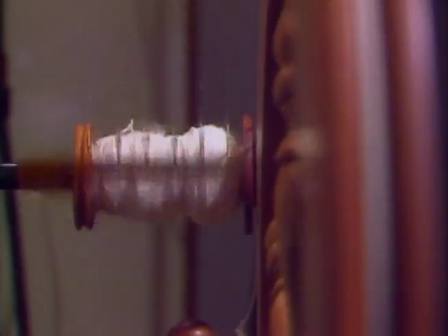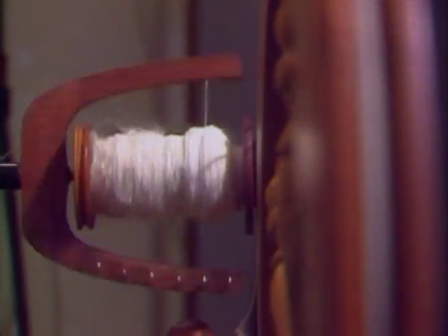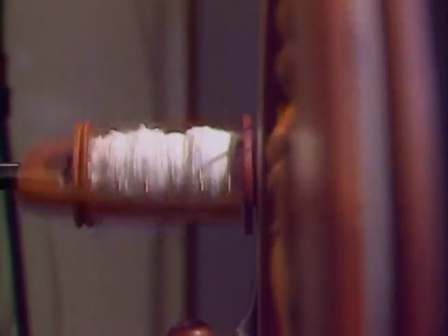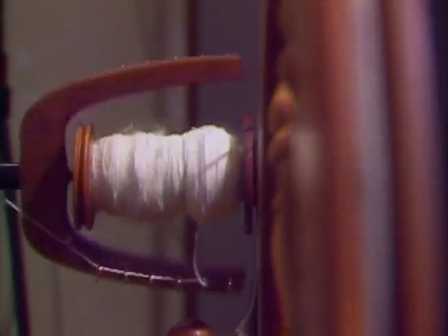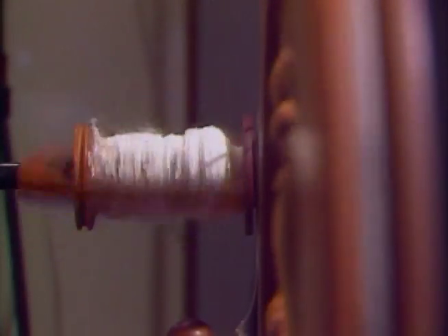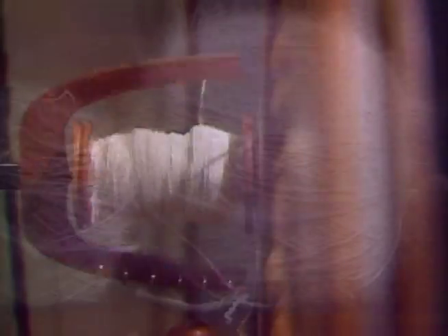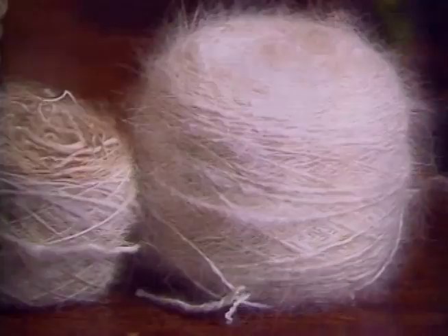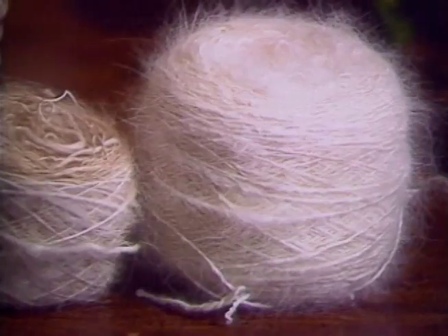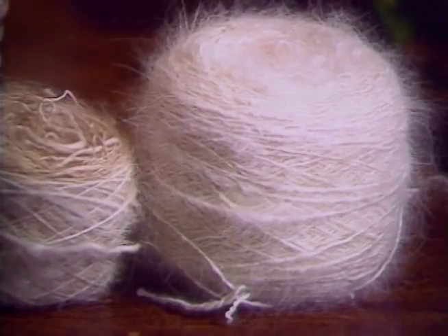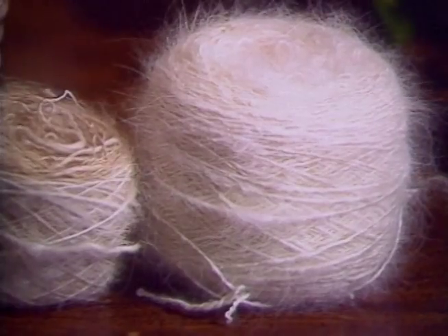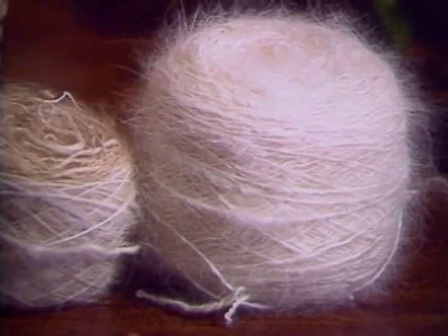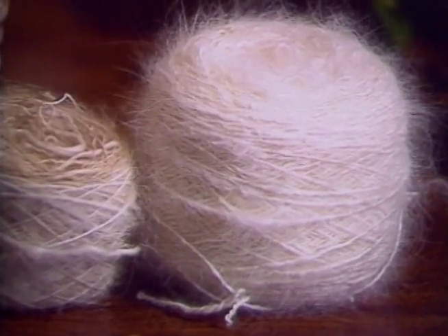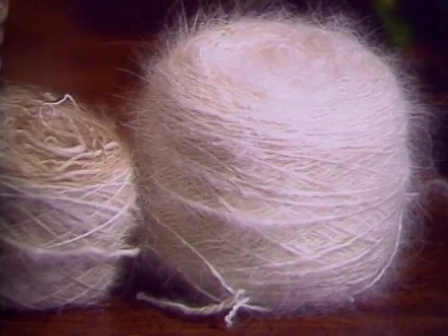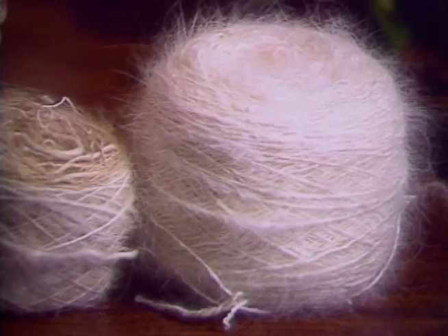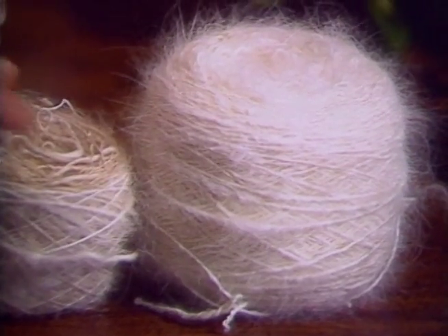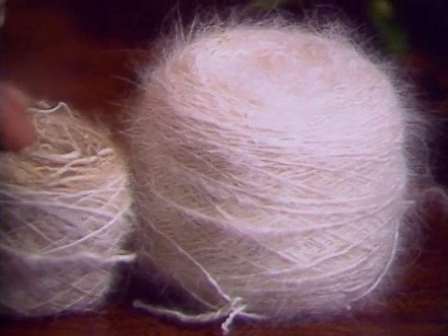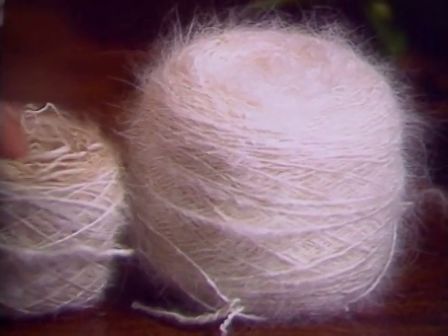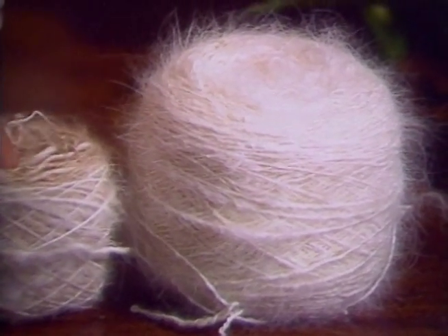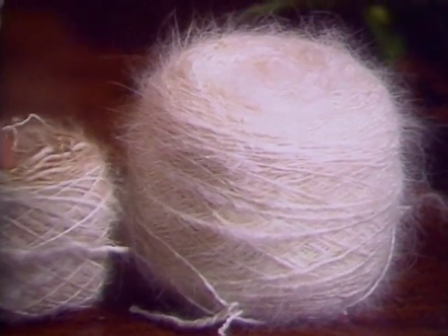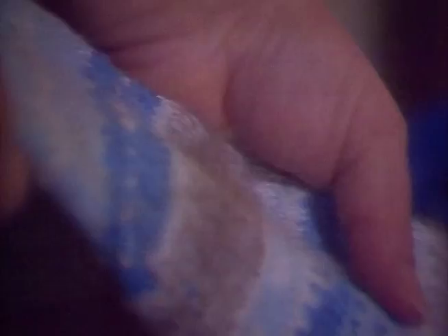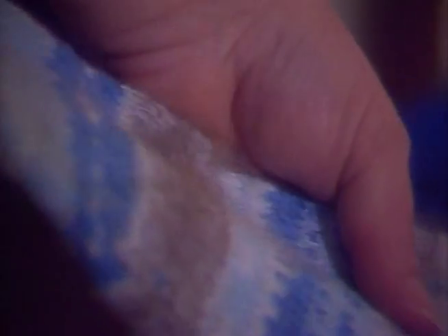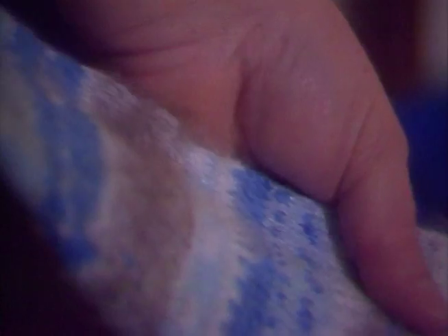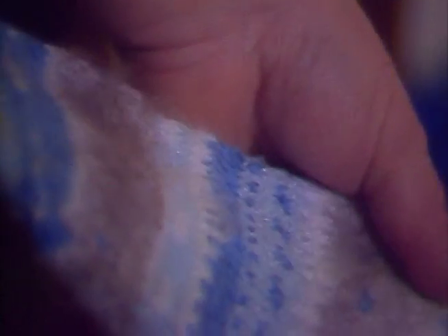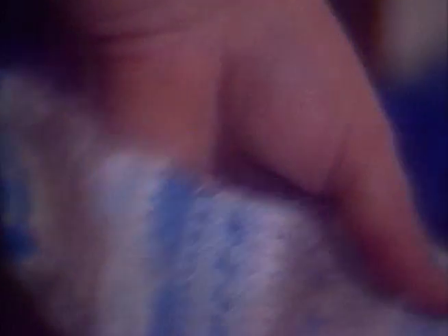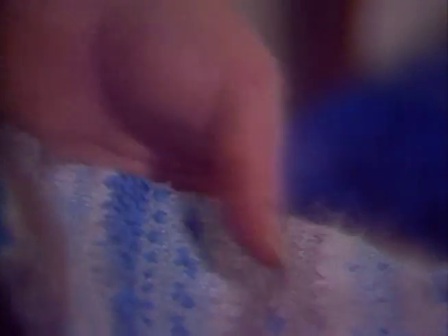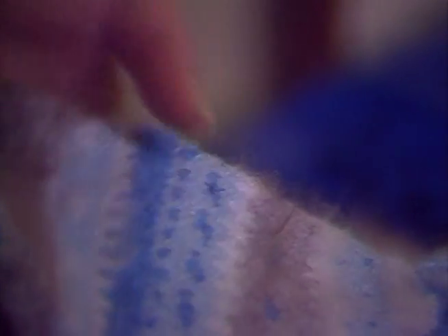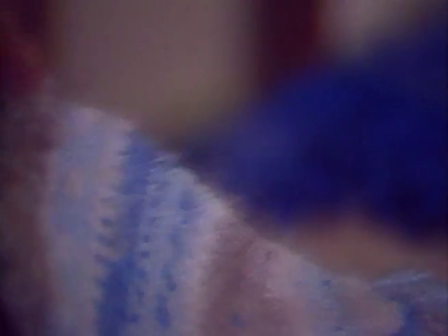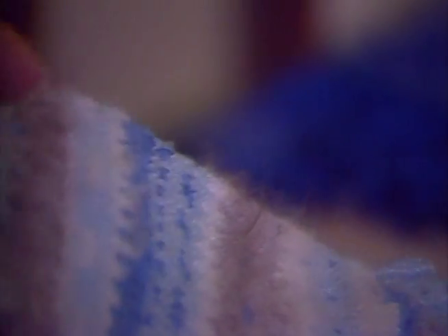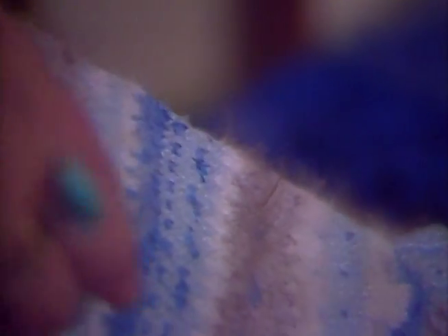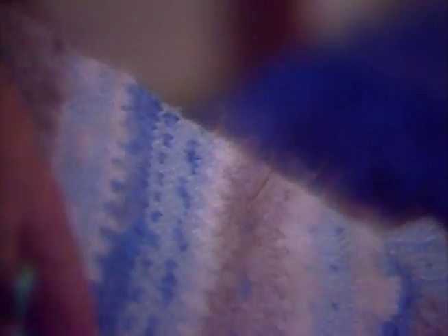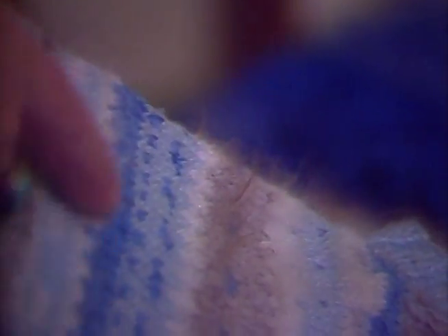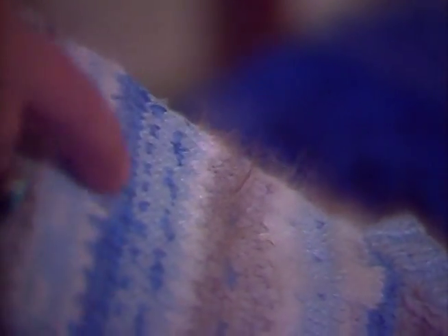This is what it looks like after it comes off my spinning wheel. And this is a baby sweater that I made for my grandson.